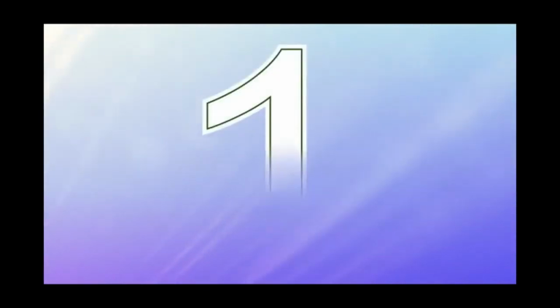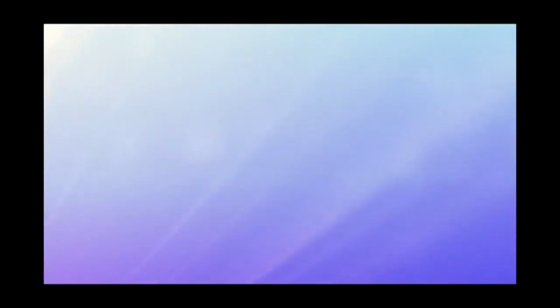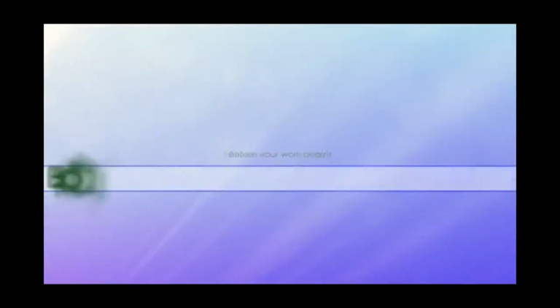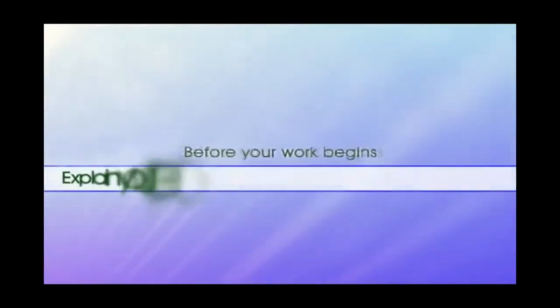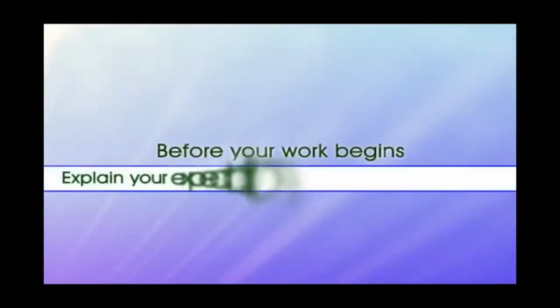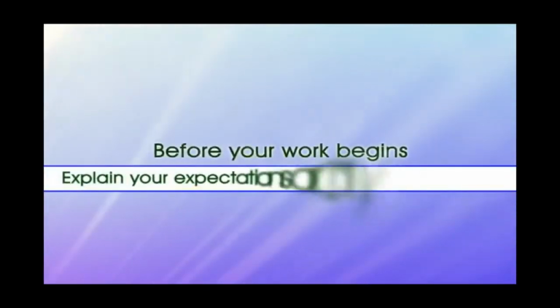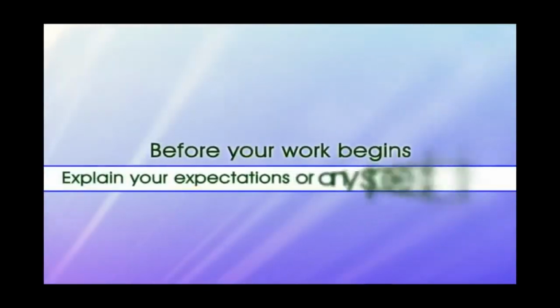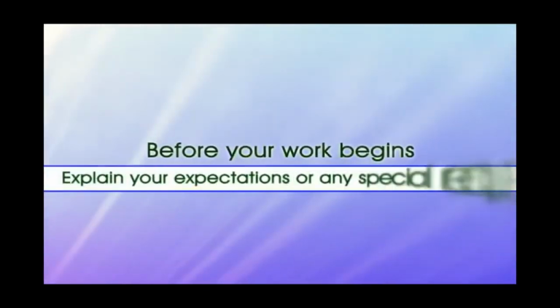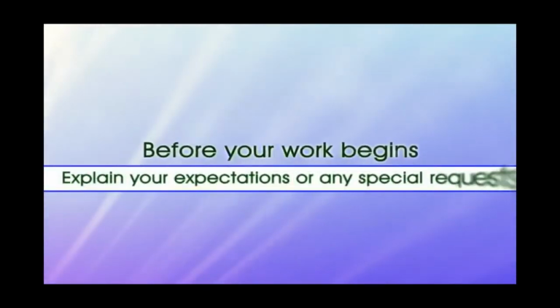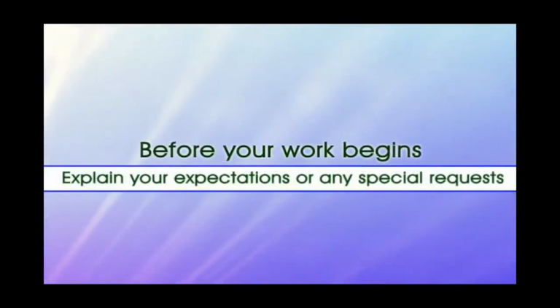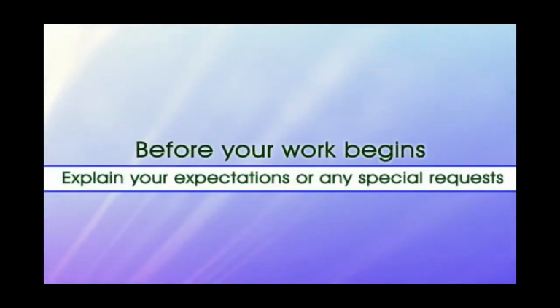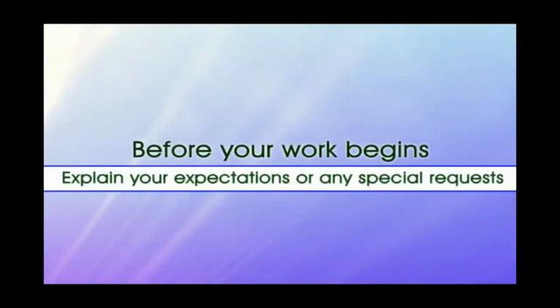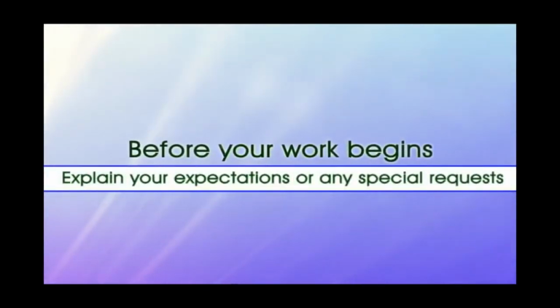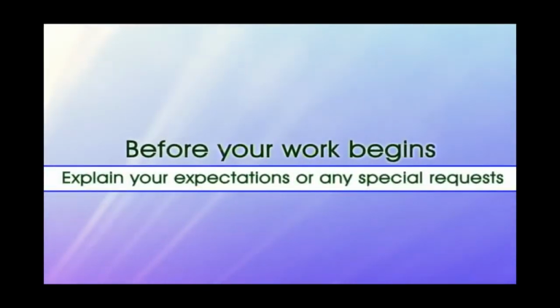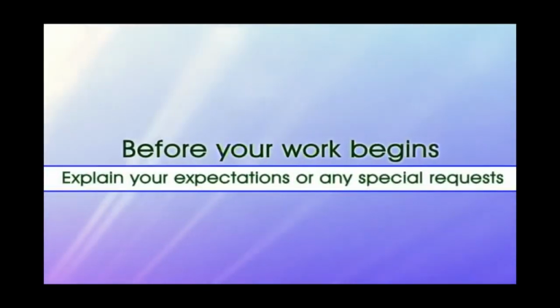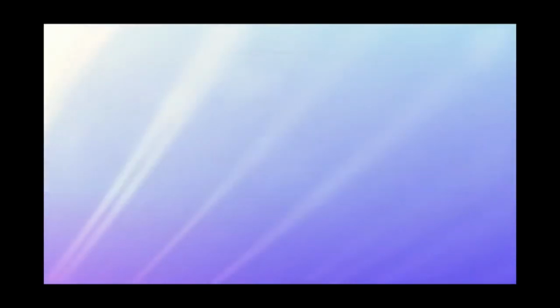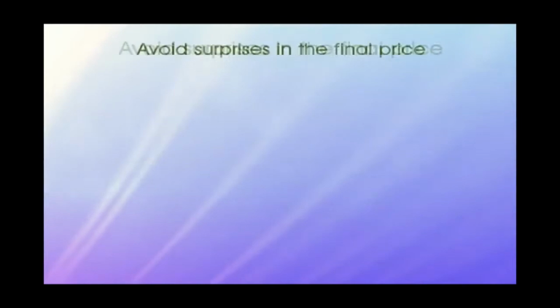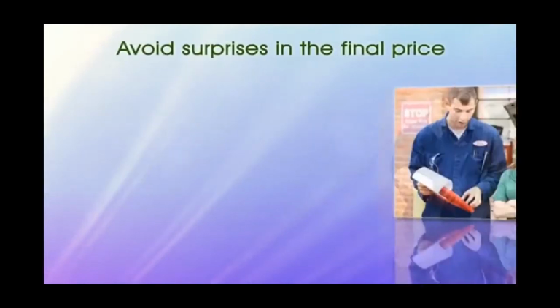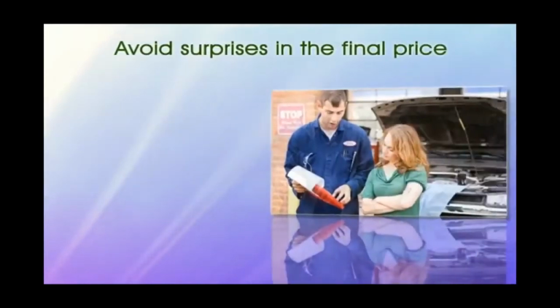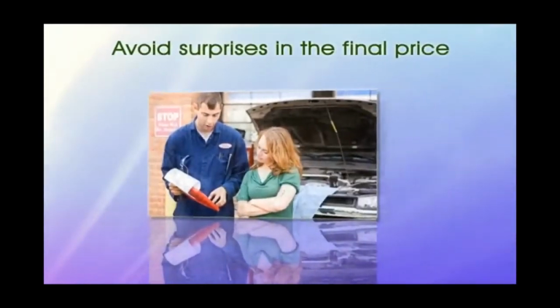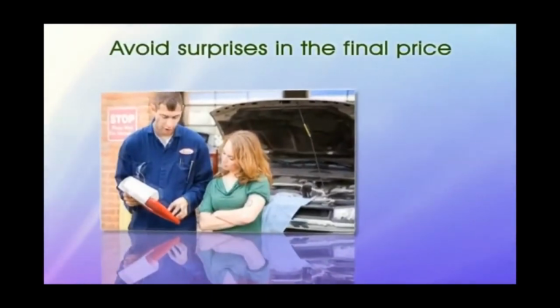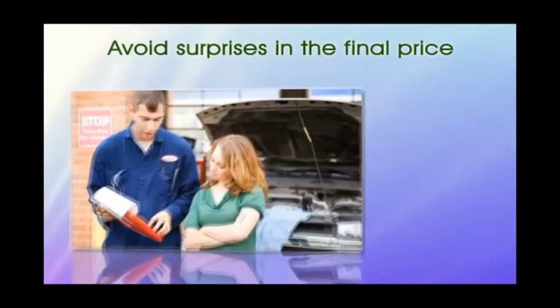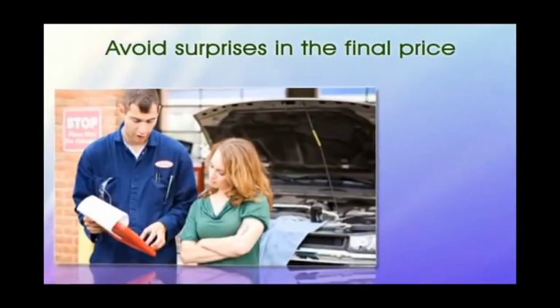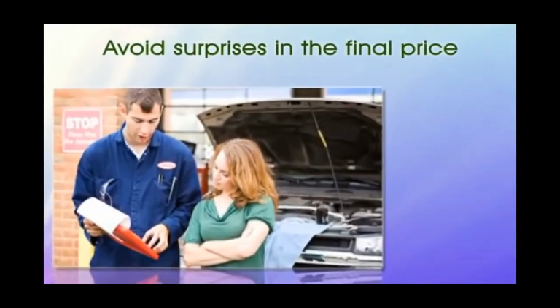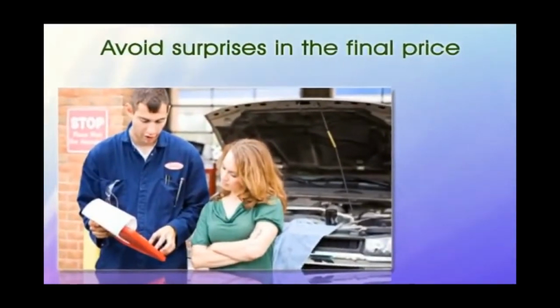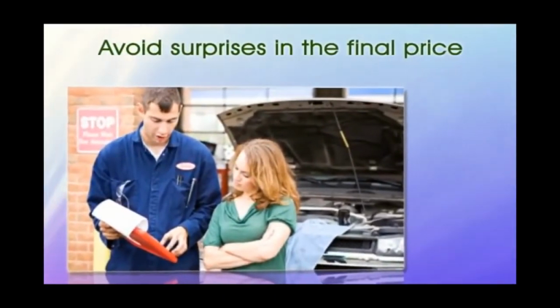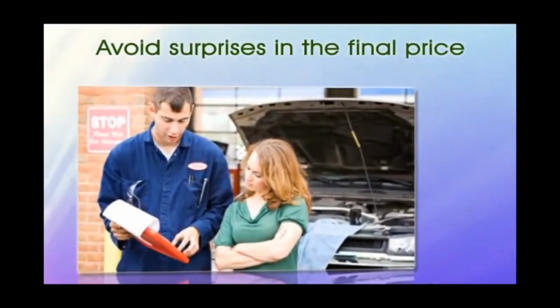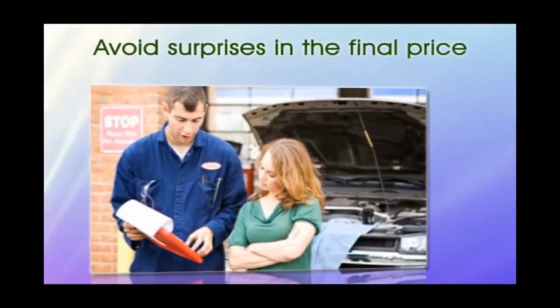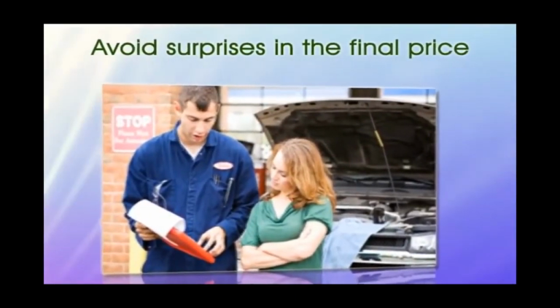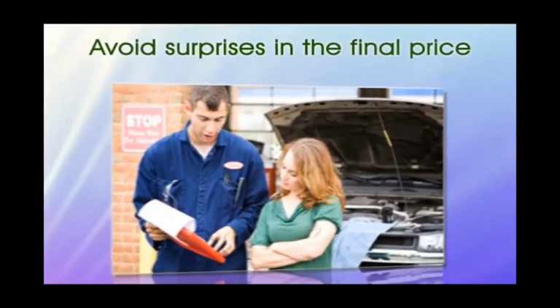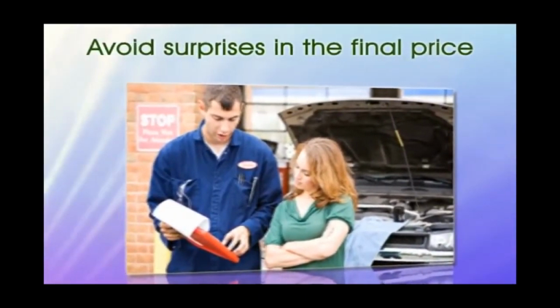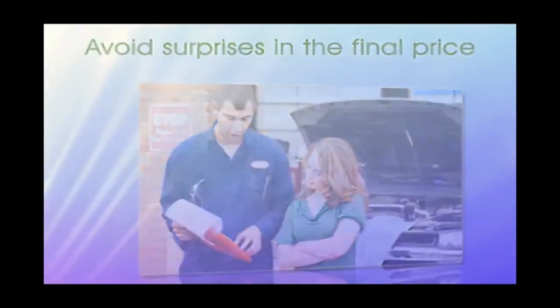One: before your work begins, explain your expectations or any special requests. This will avoid surprises in the final price or outcome of your work.